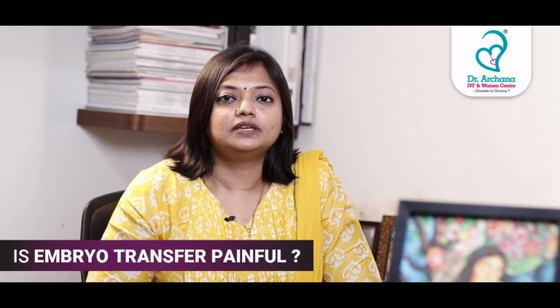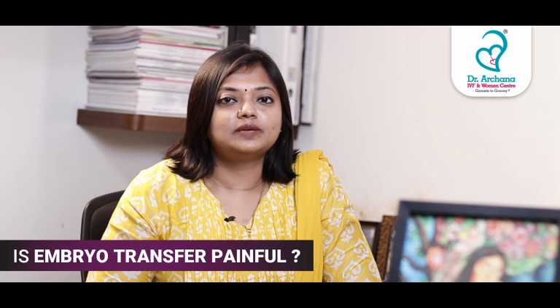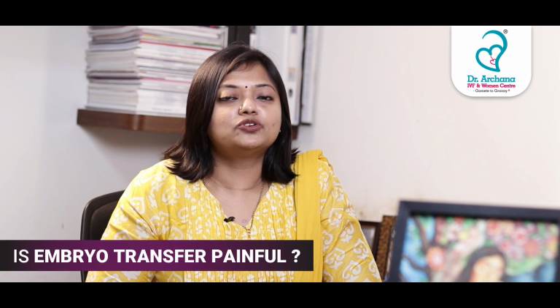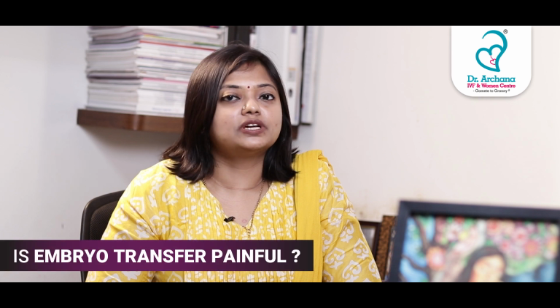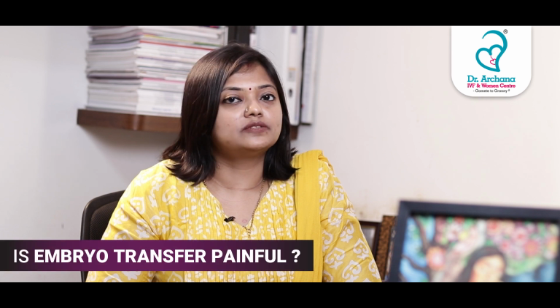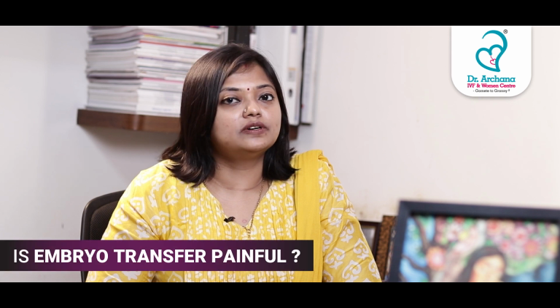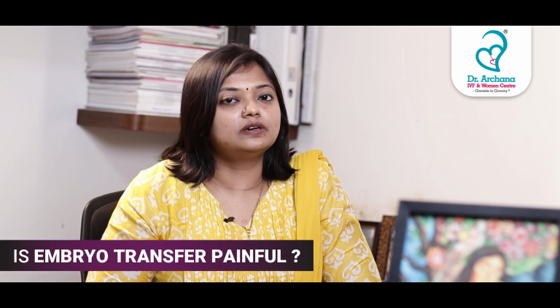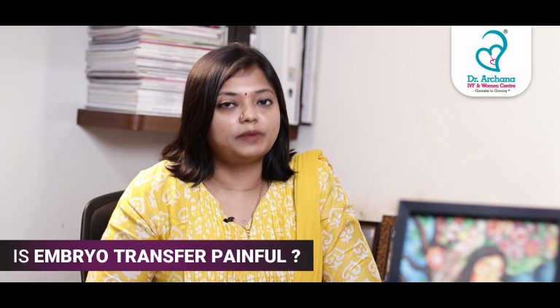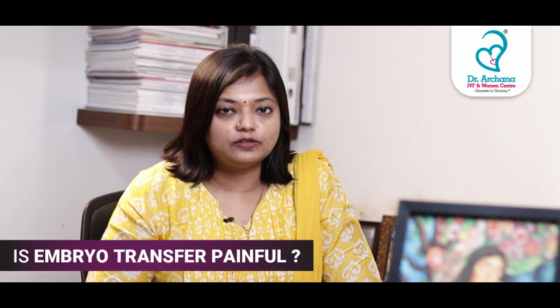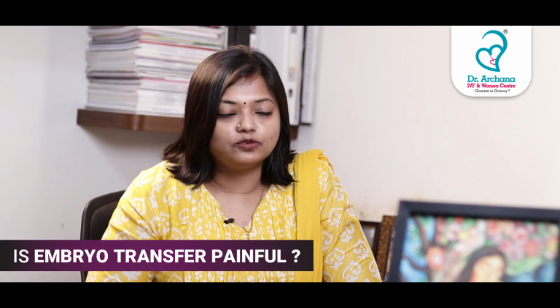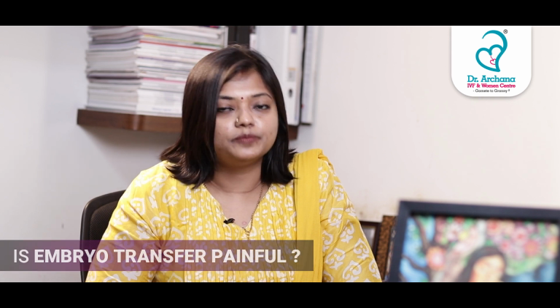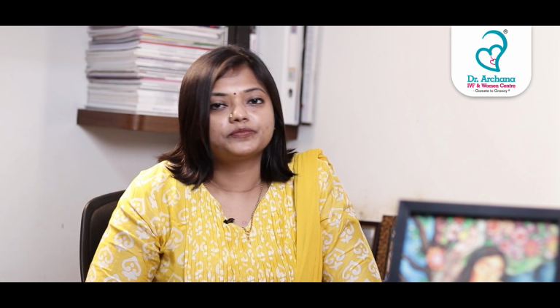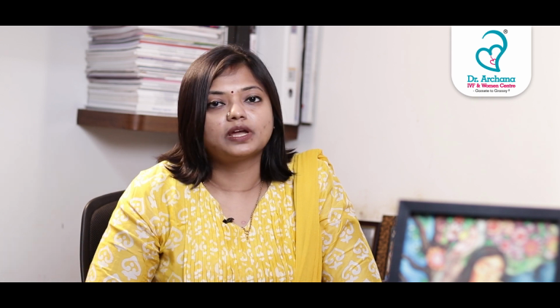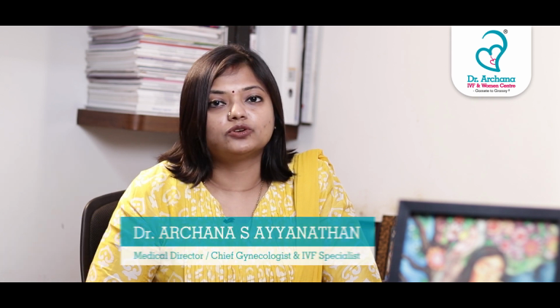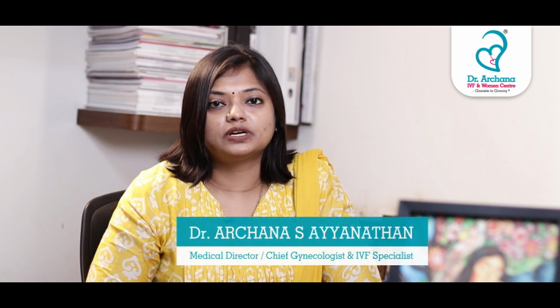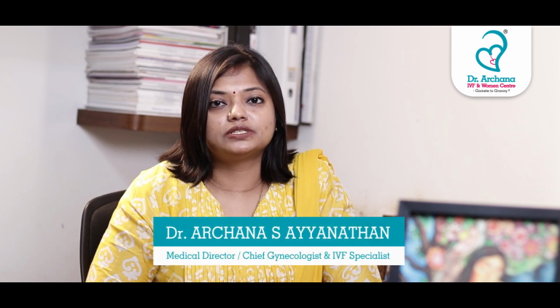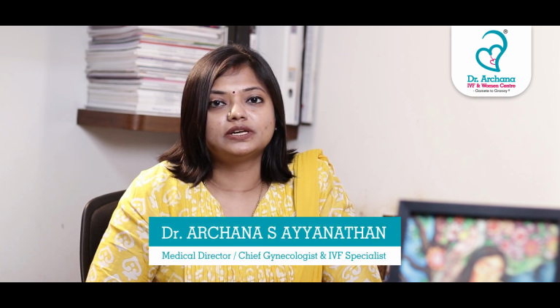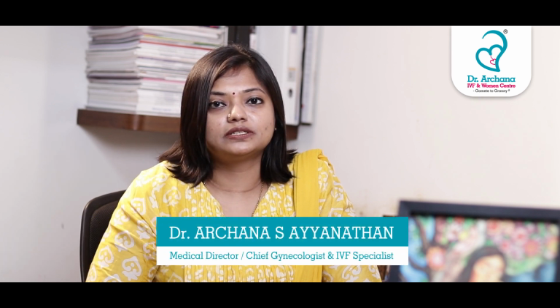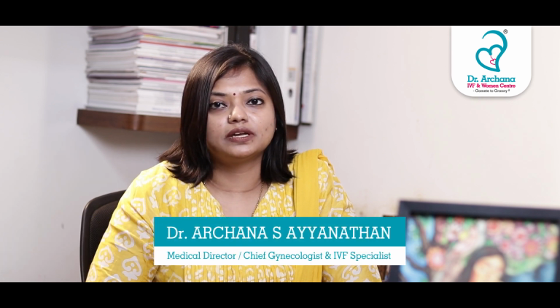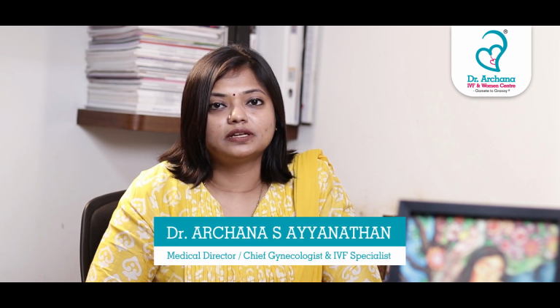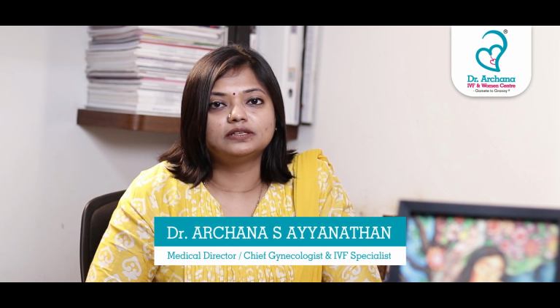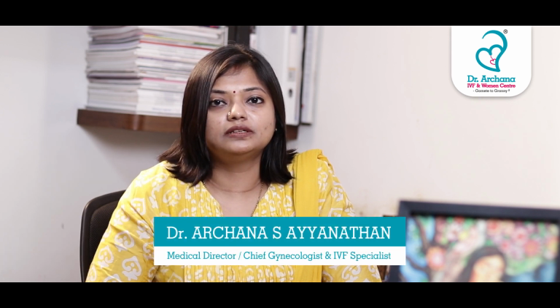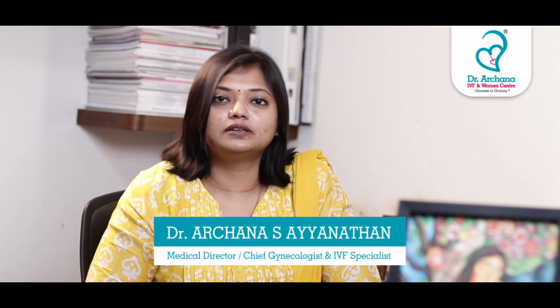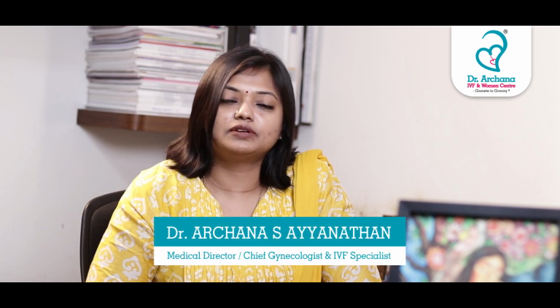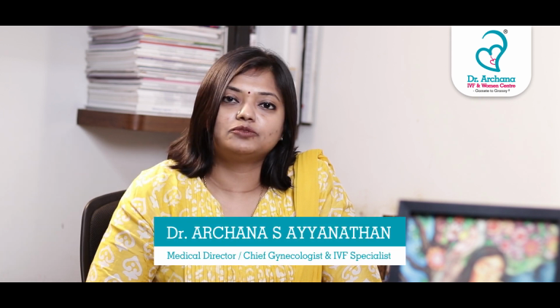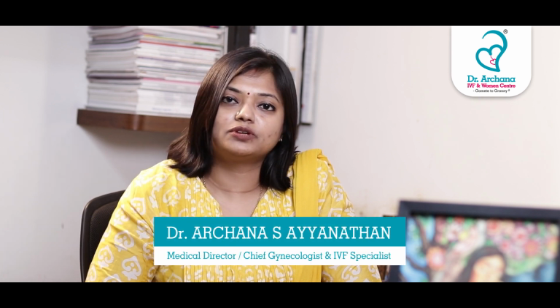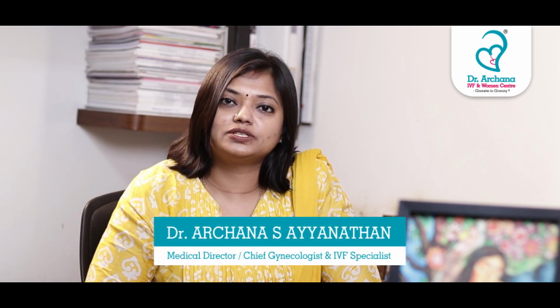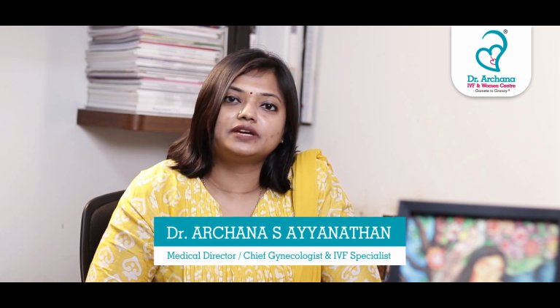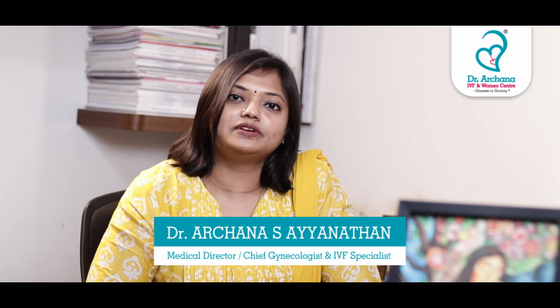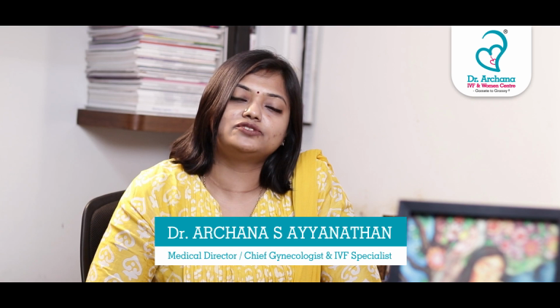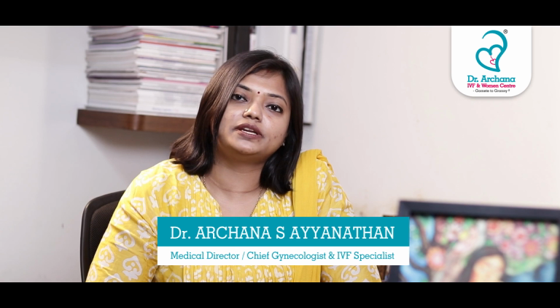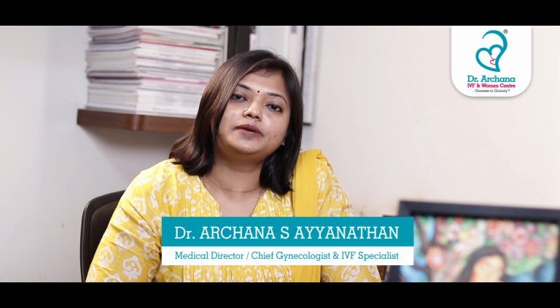Is embryo transfer painful? I am Dr. Archana S. Ayanathan from Dr. Archana IVF Chennai.